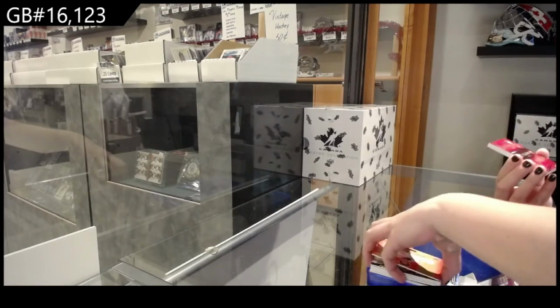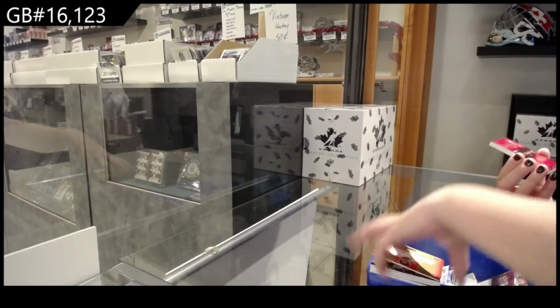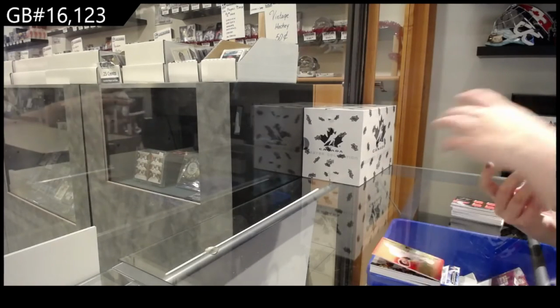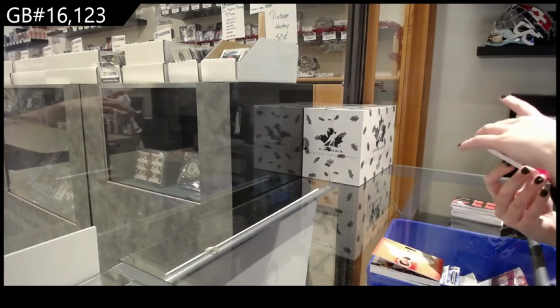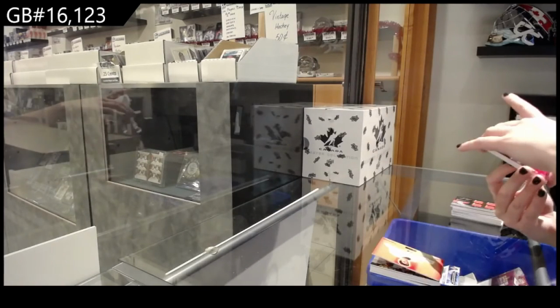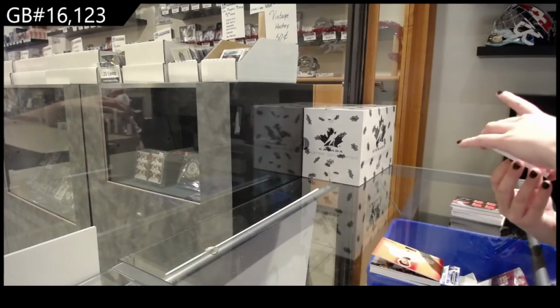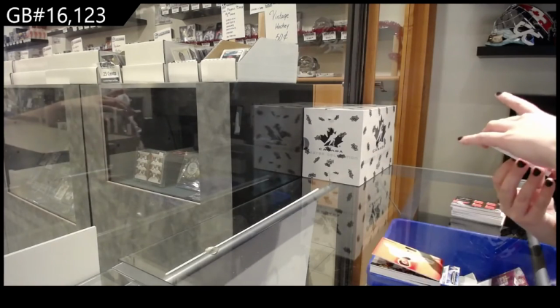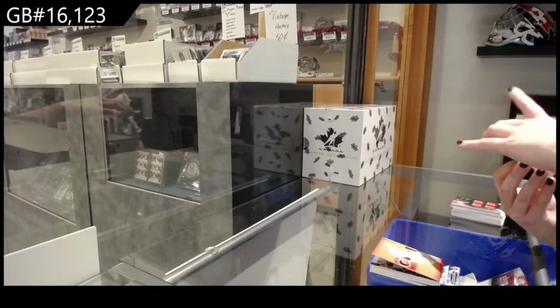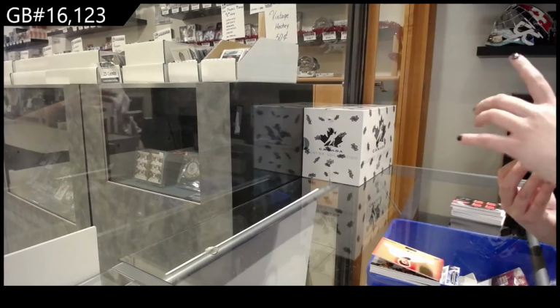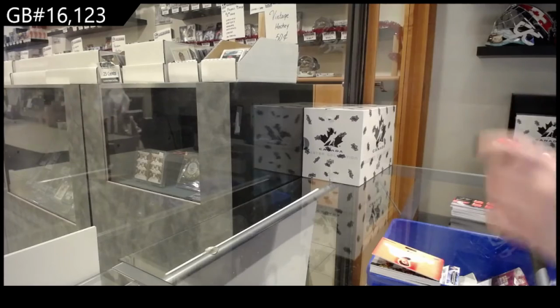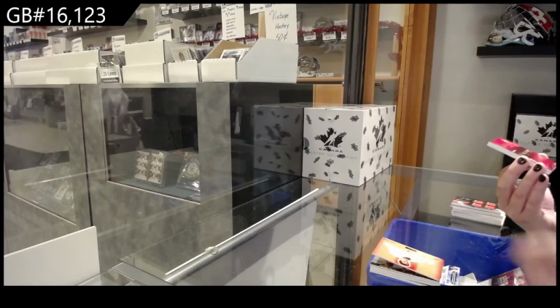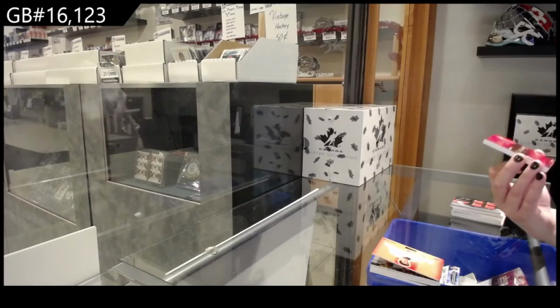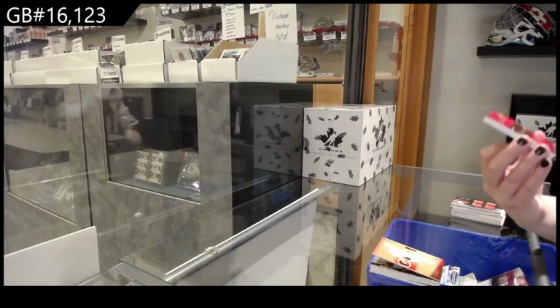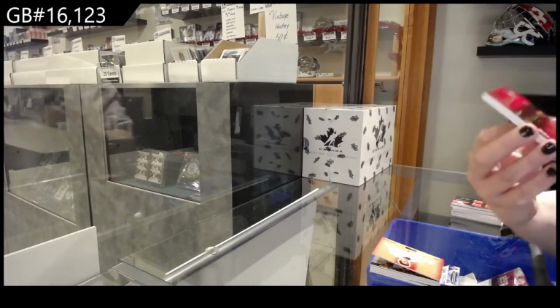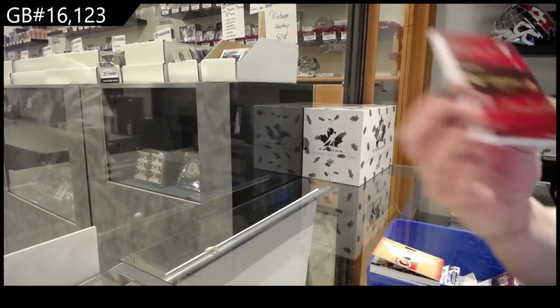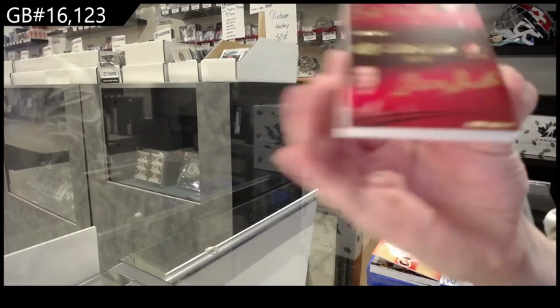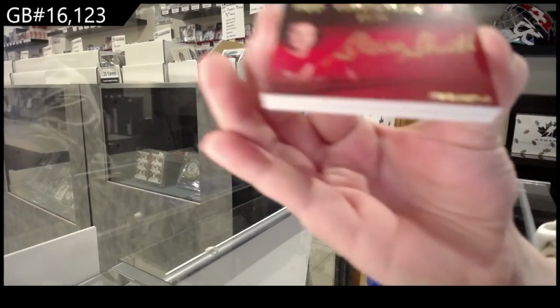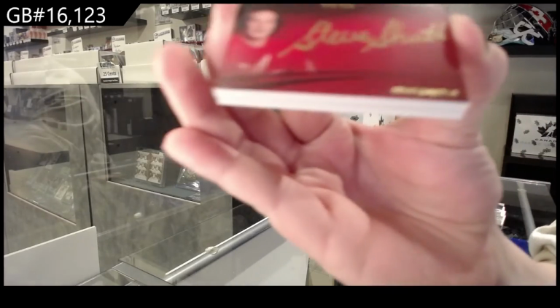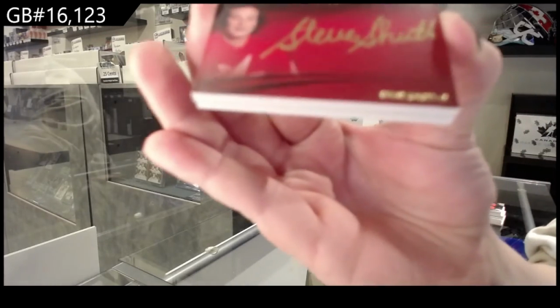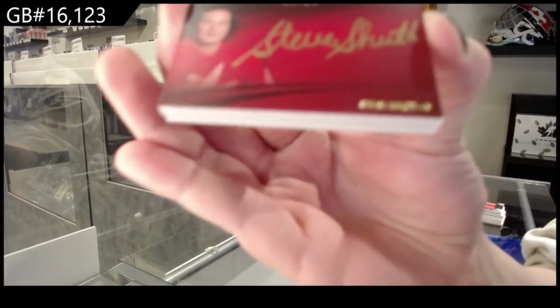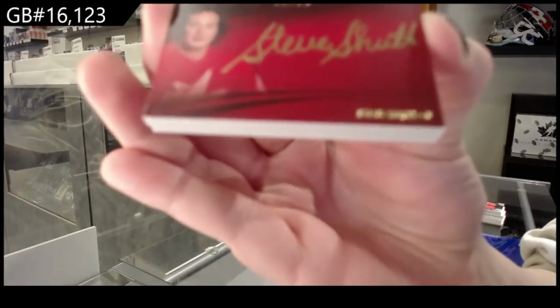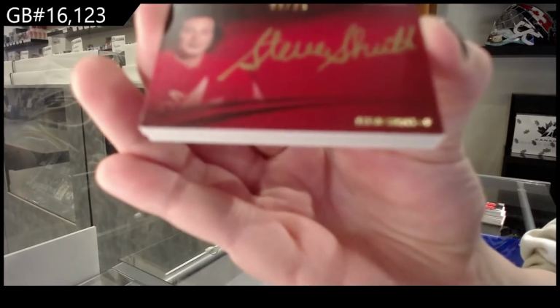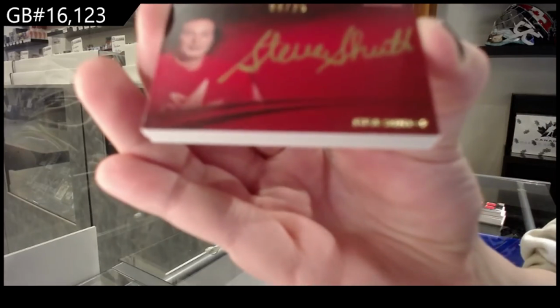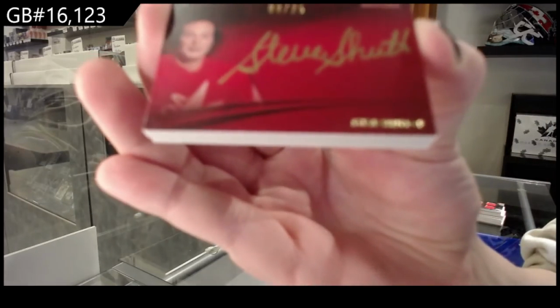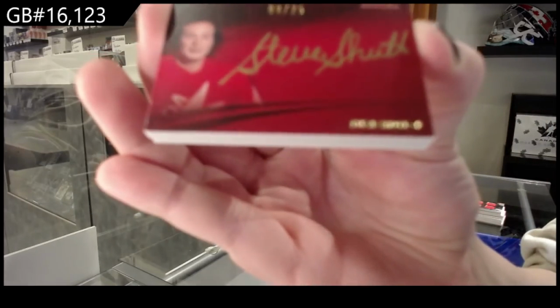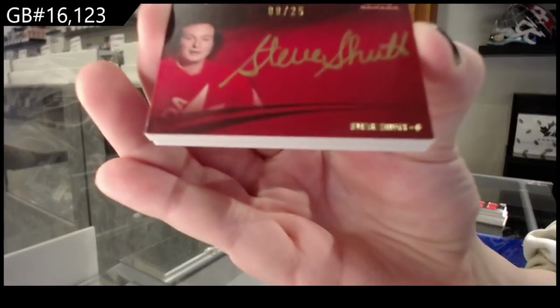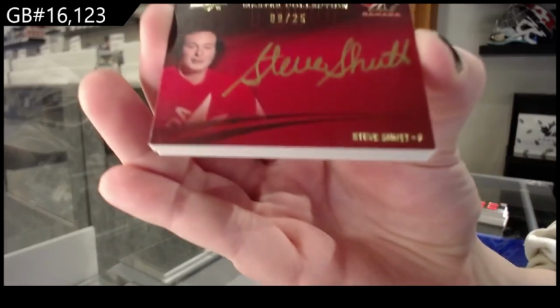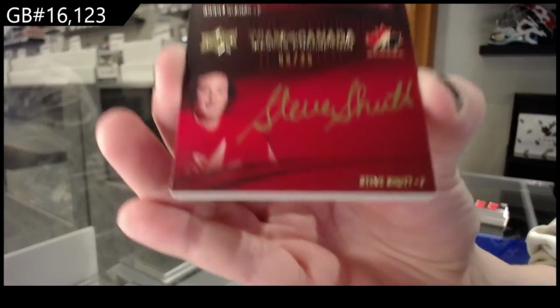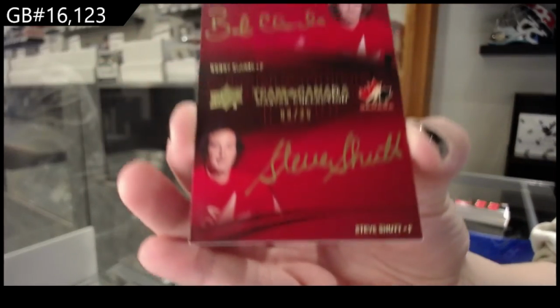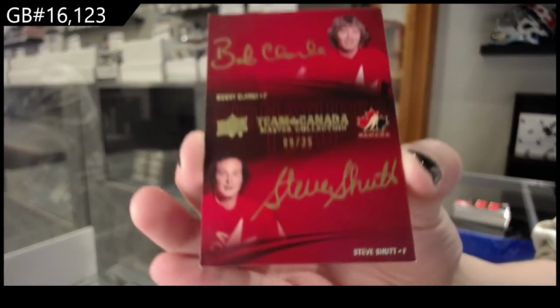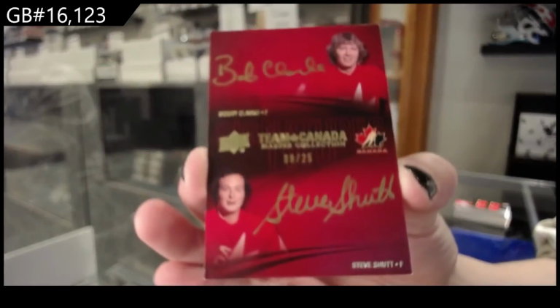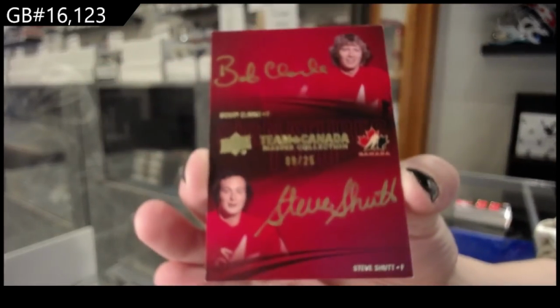Team Canada dual auto, number 25, of Bobby Clarke and Steve Shutt.